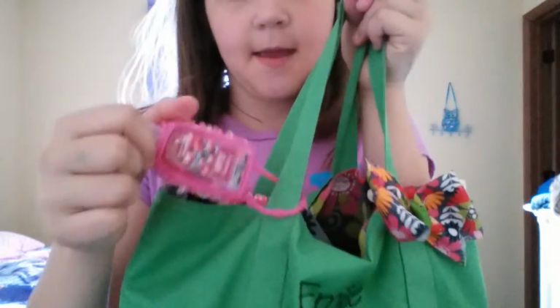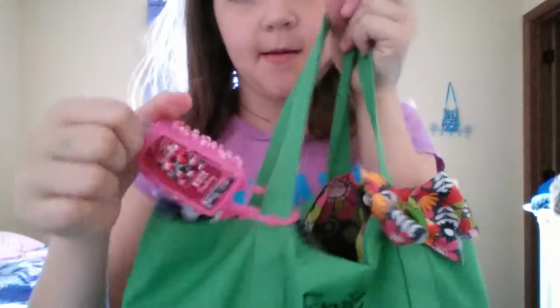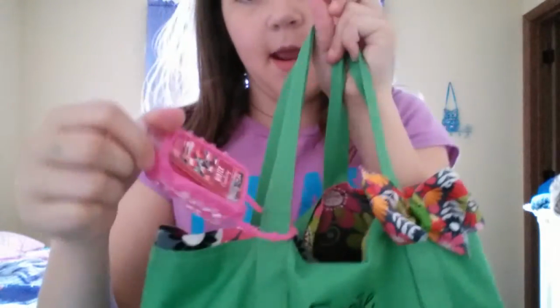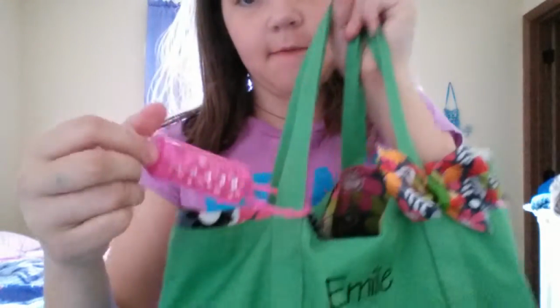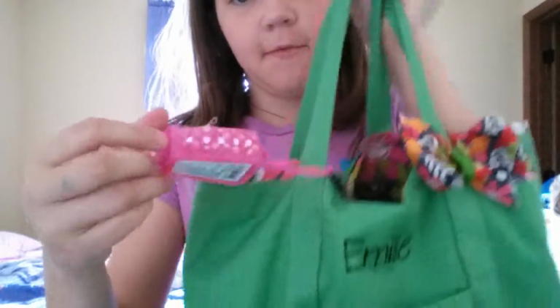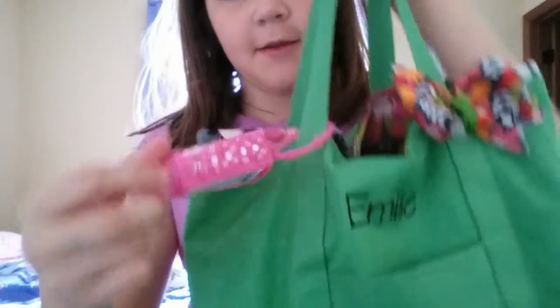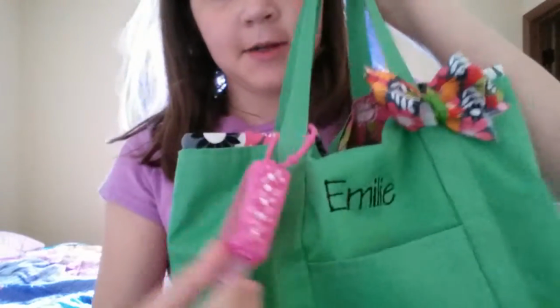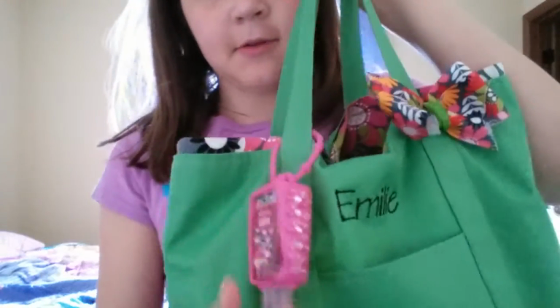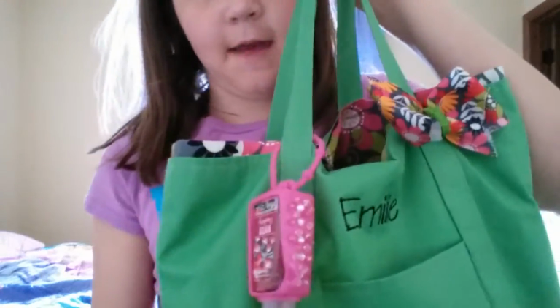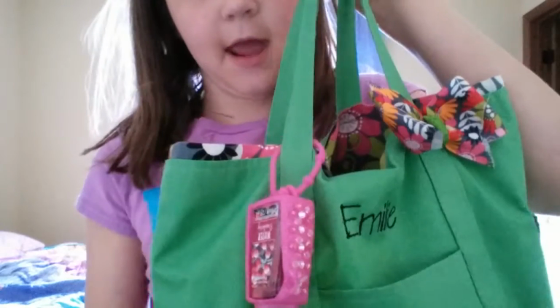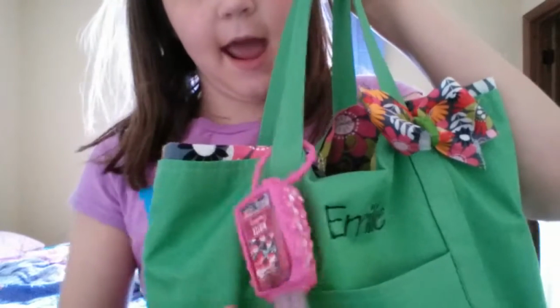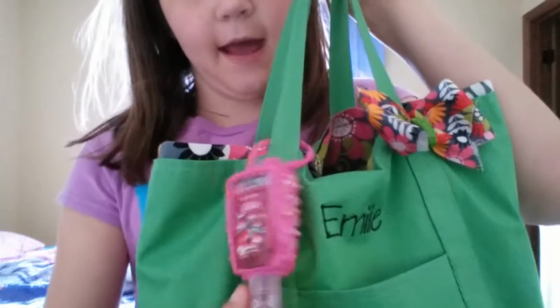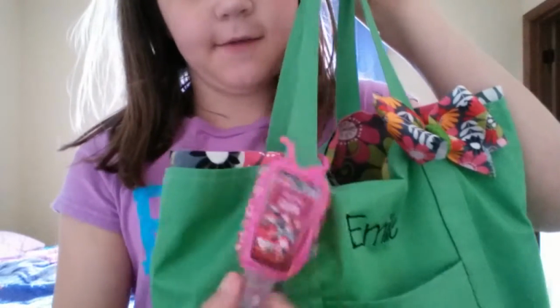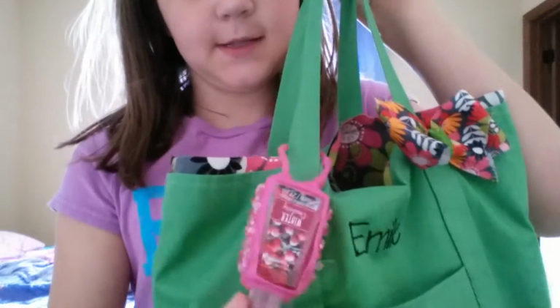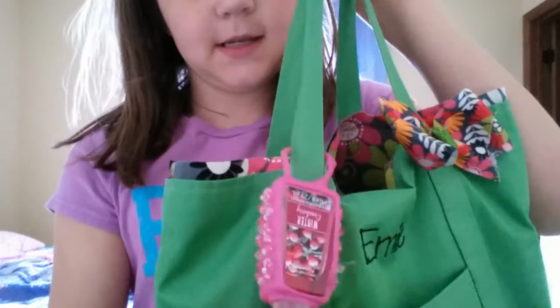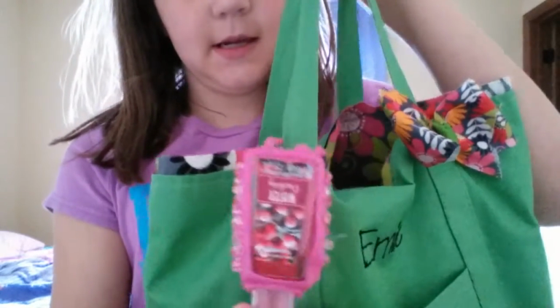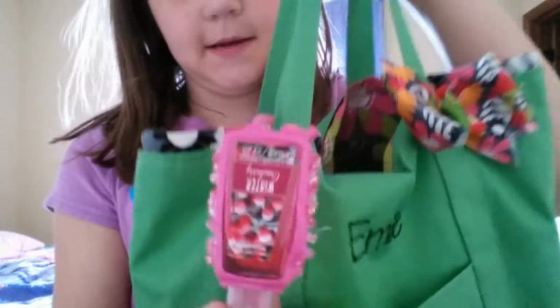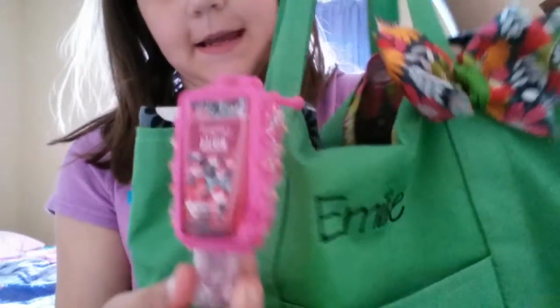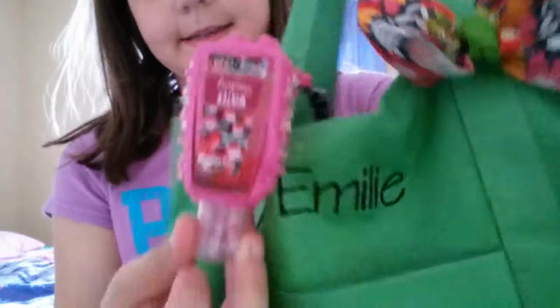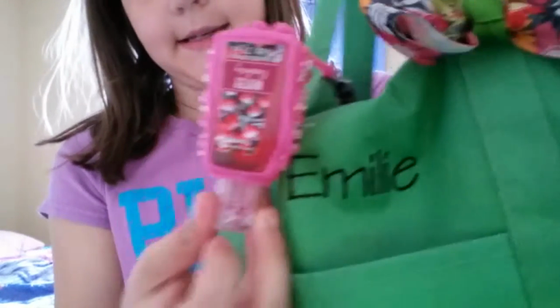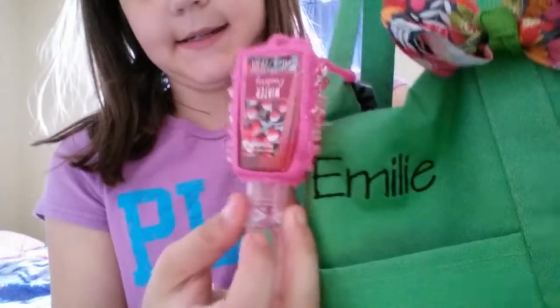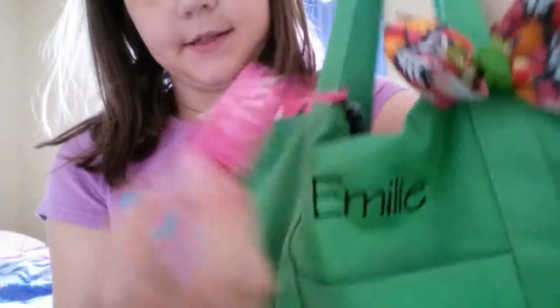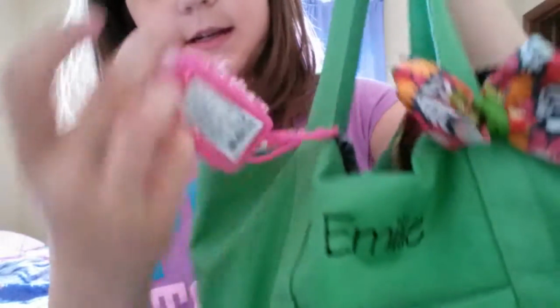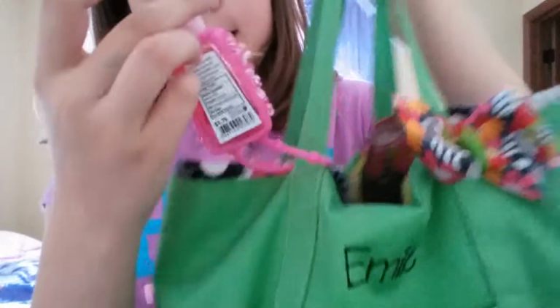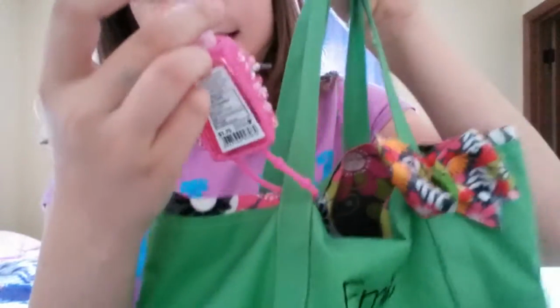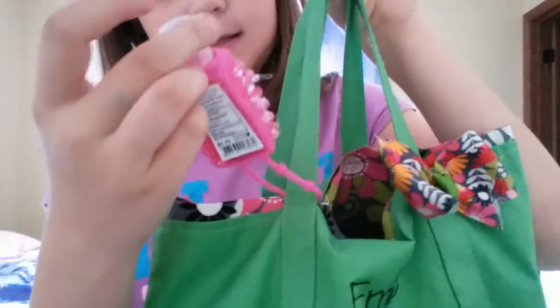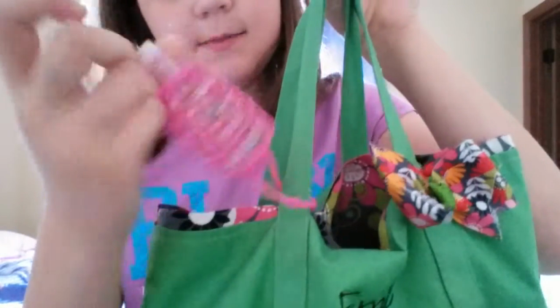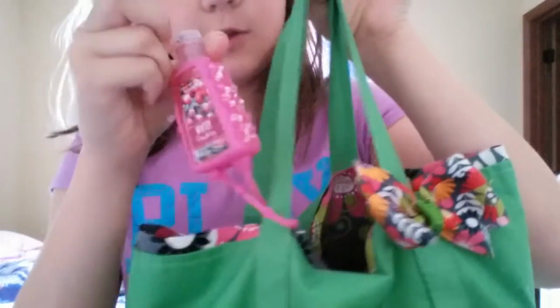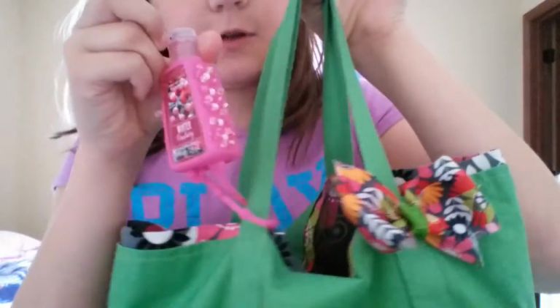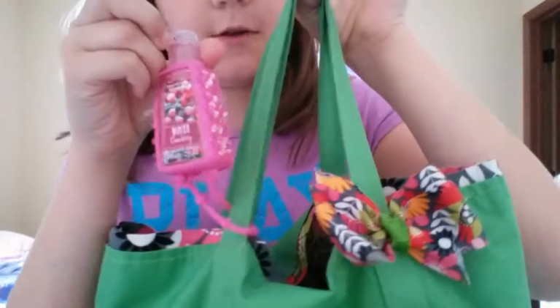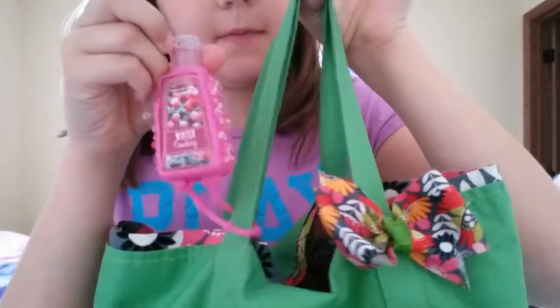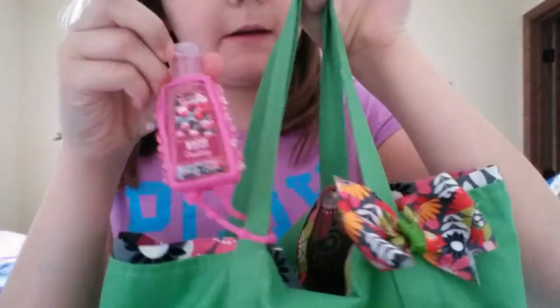Right when you have it, I have this hand sanitizer. It is winter cranberry.